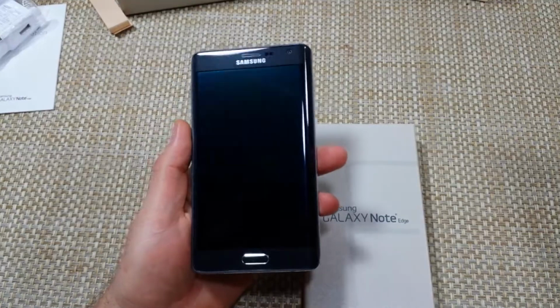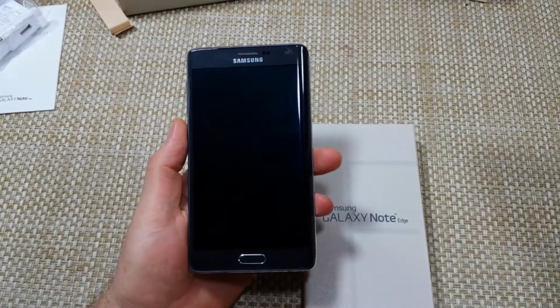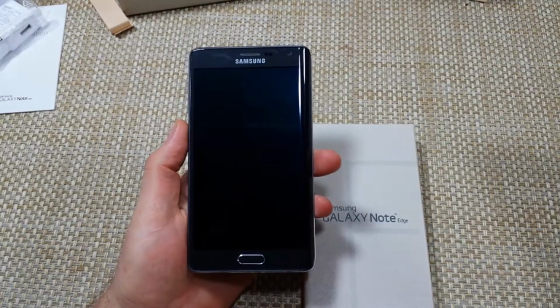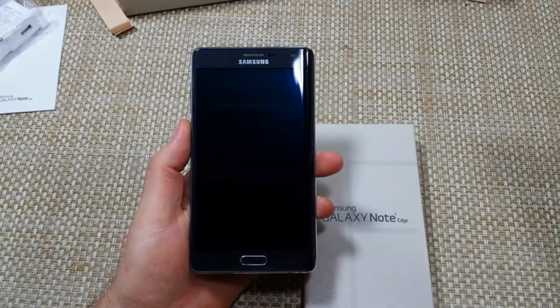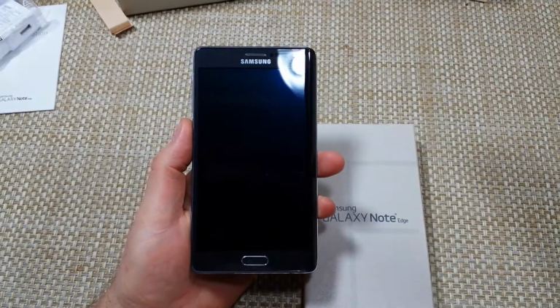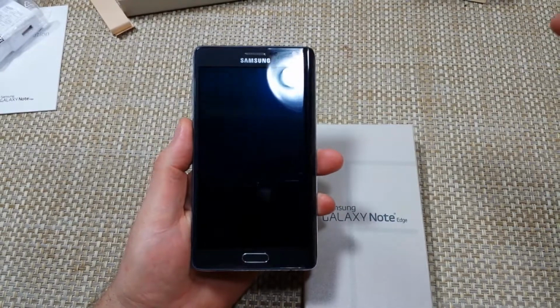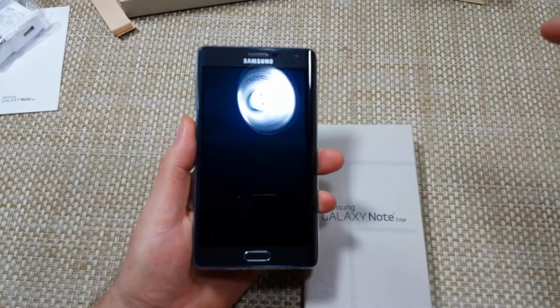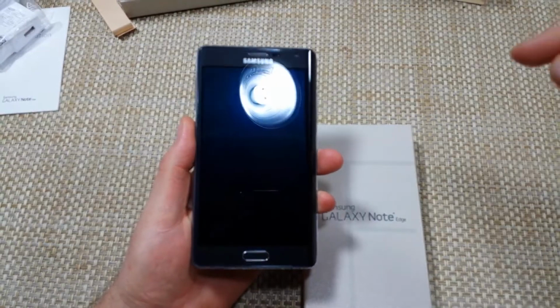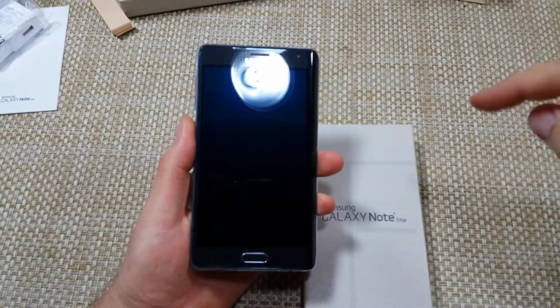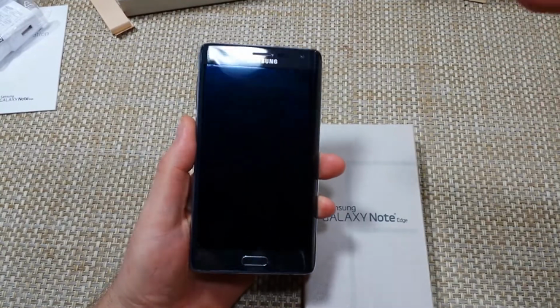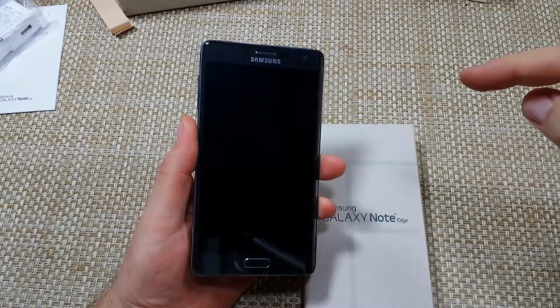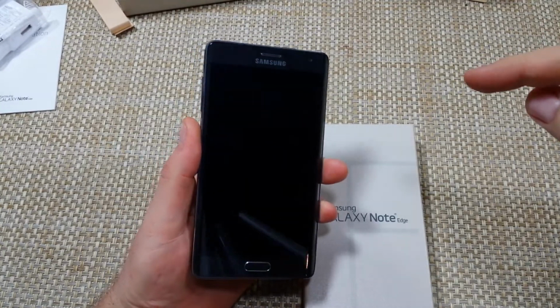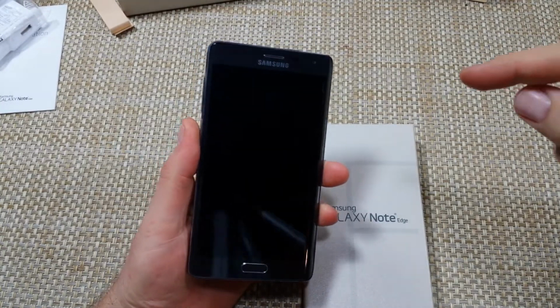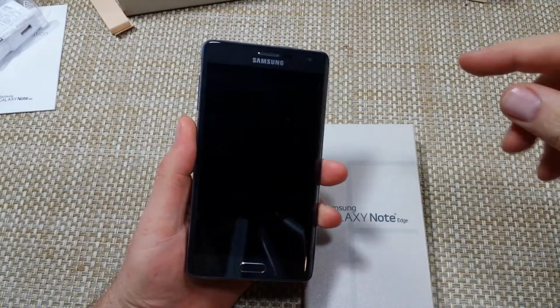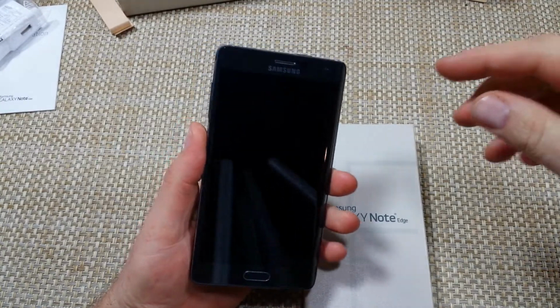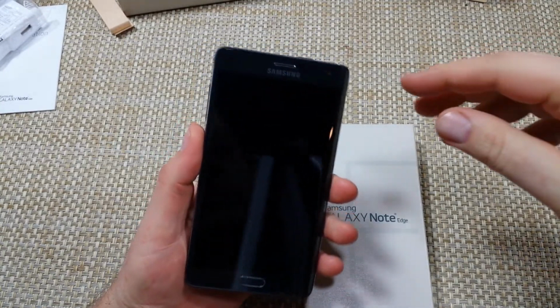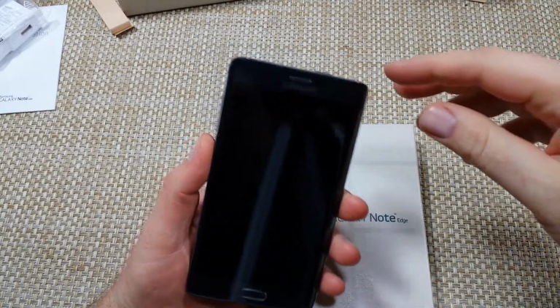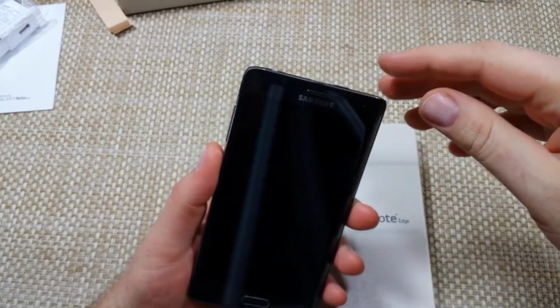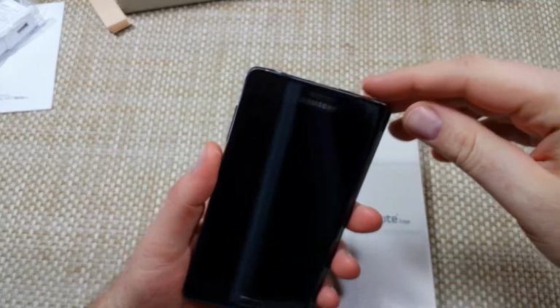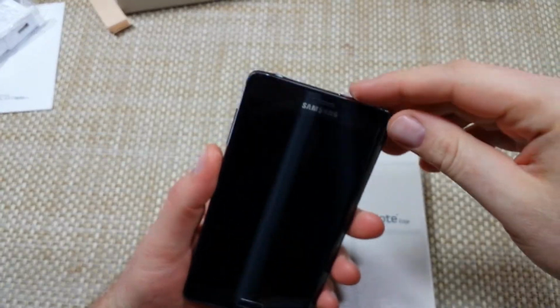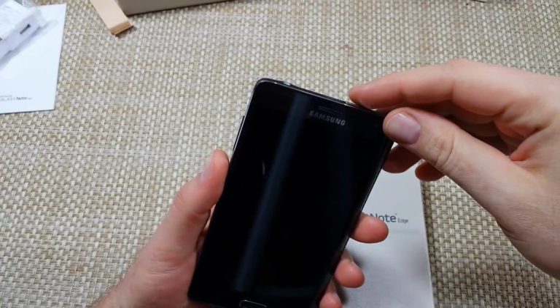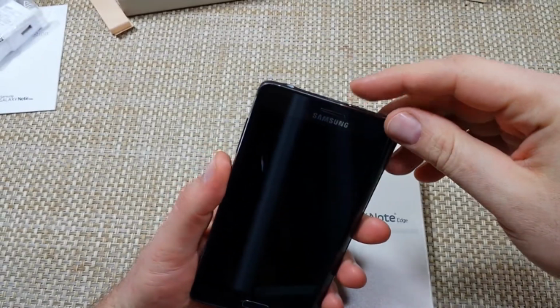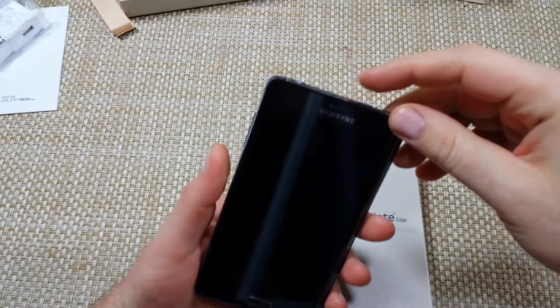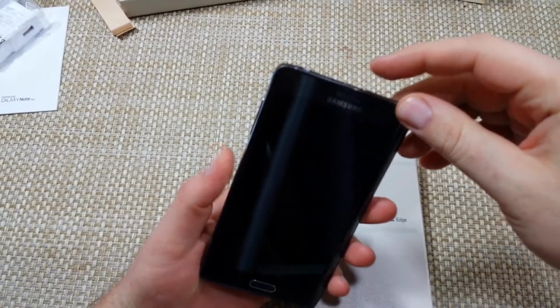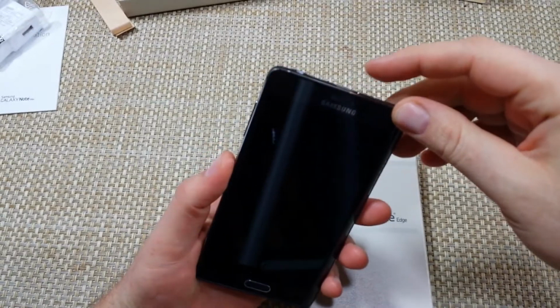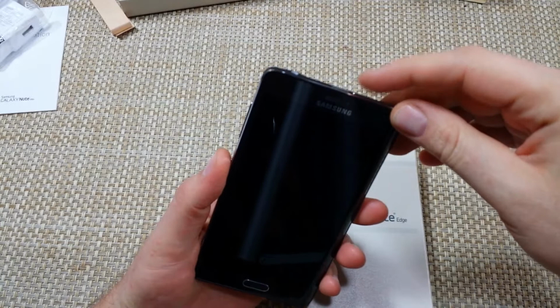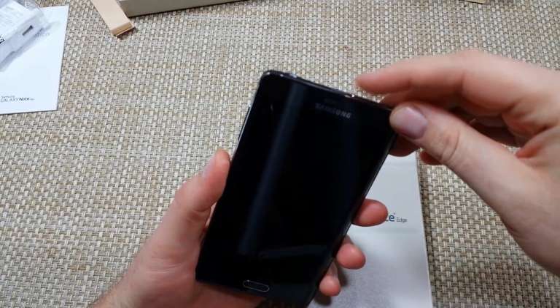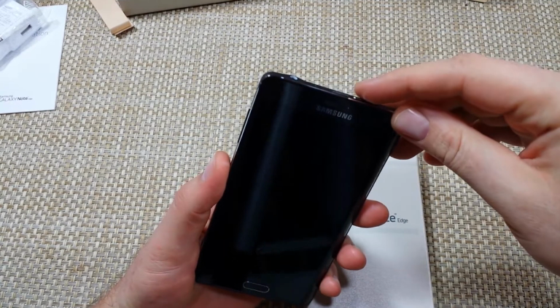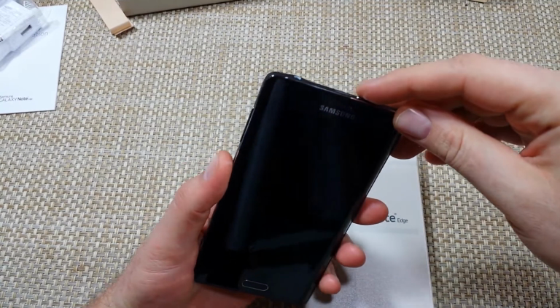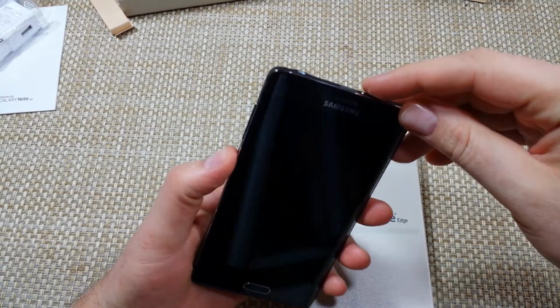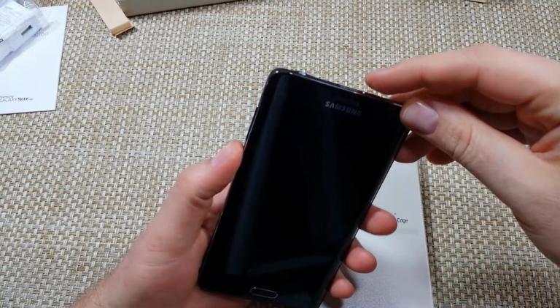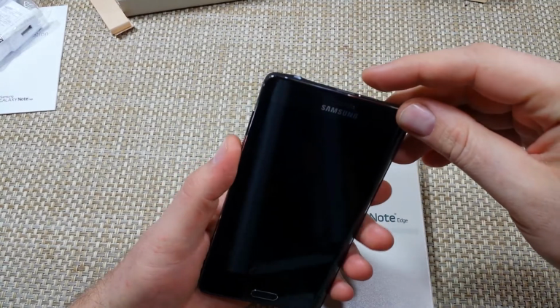This is a quick informational video. I'm going to show you the two ways how you can put your Samsung Galaxy Note Edge into safe mode.